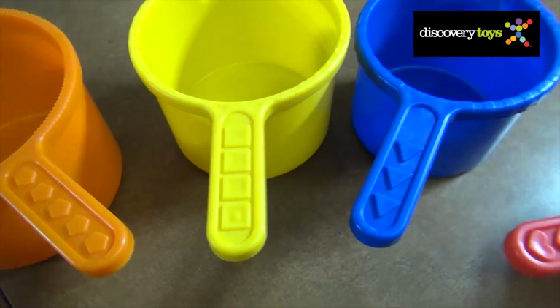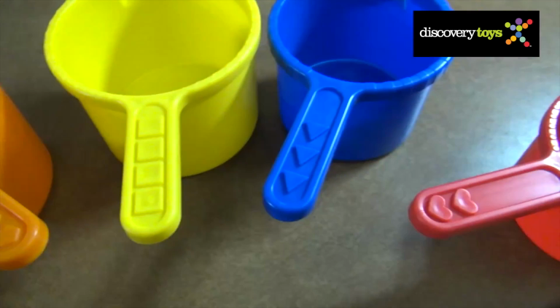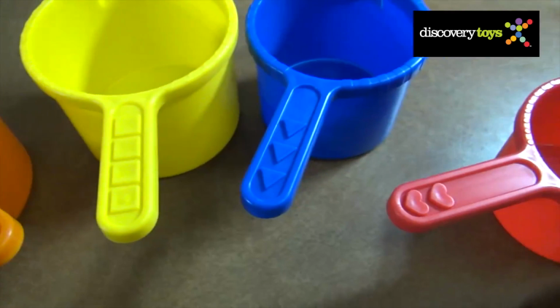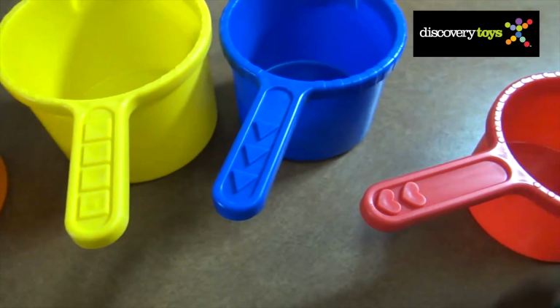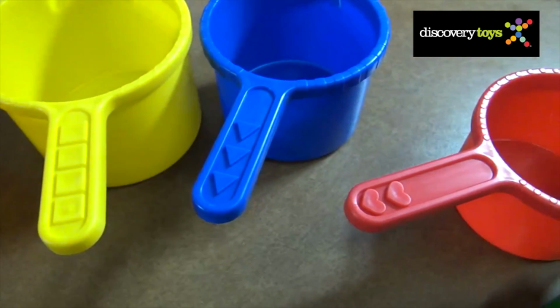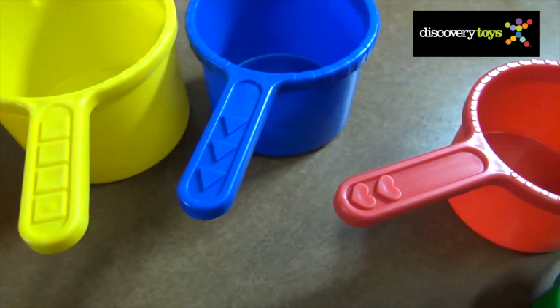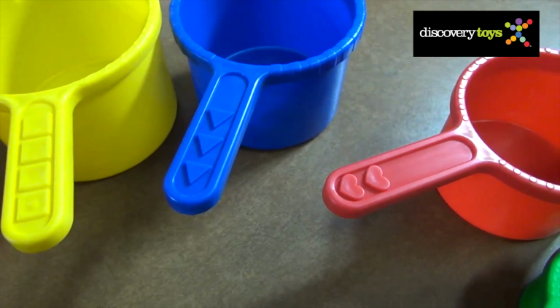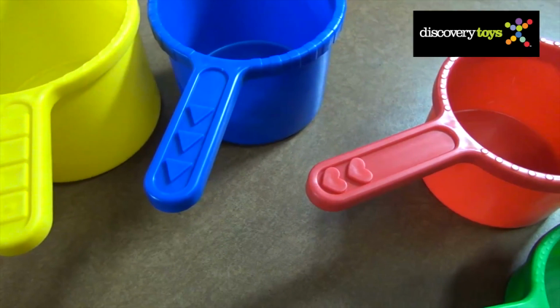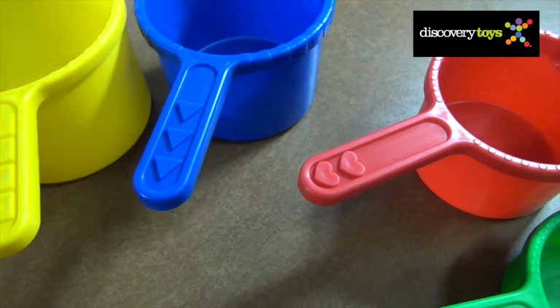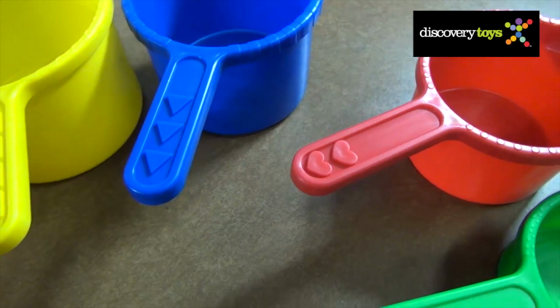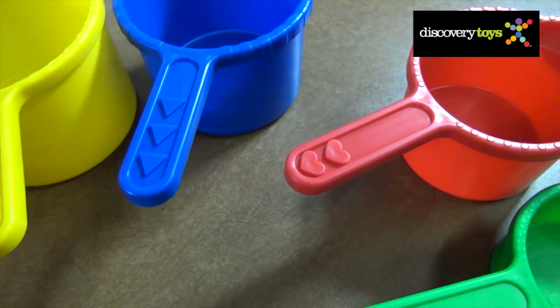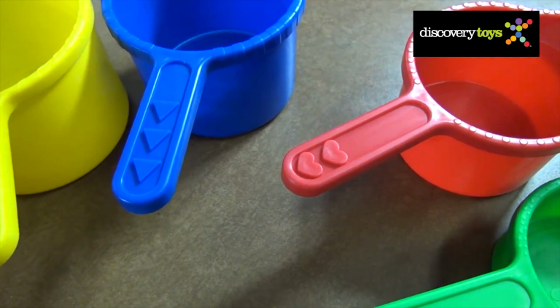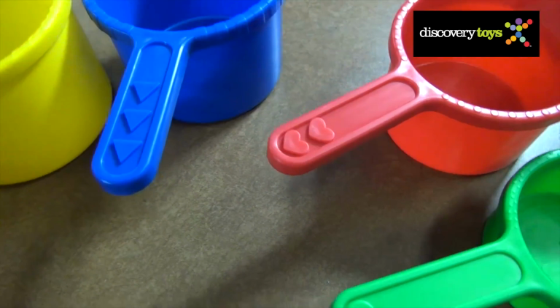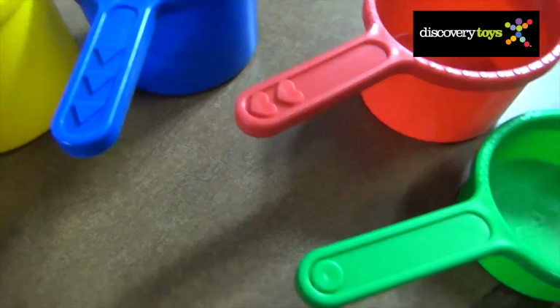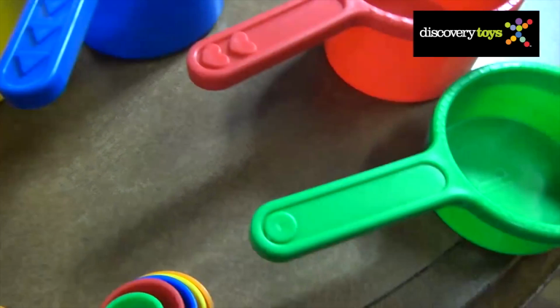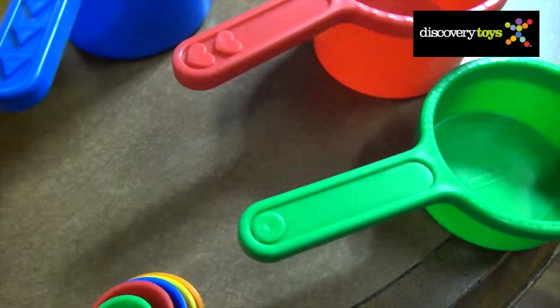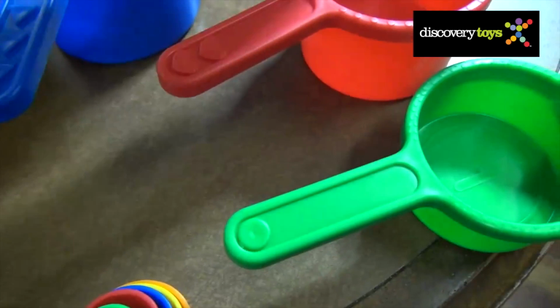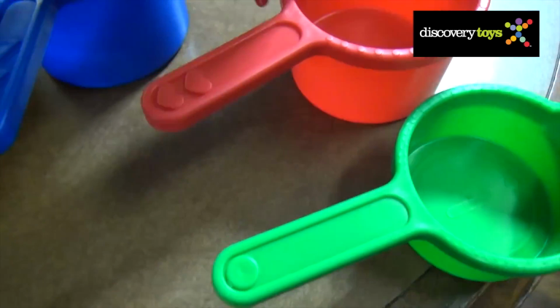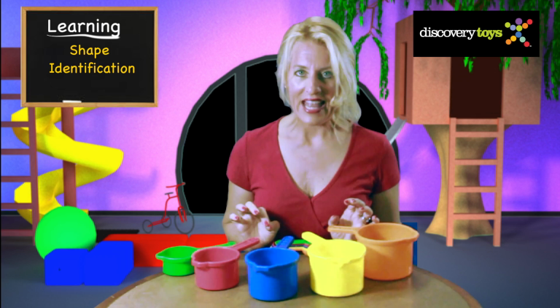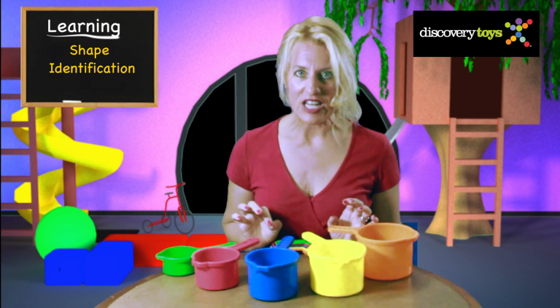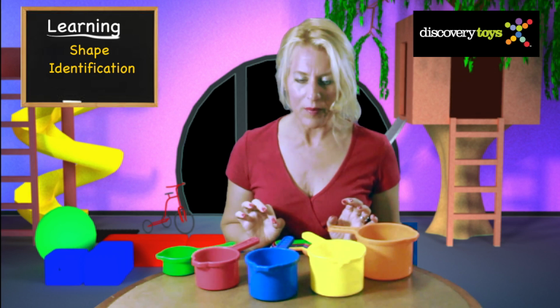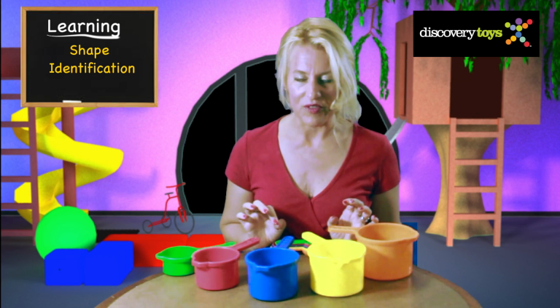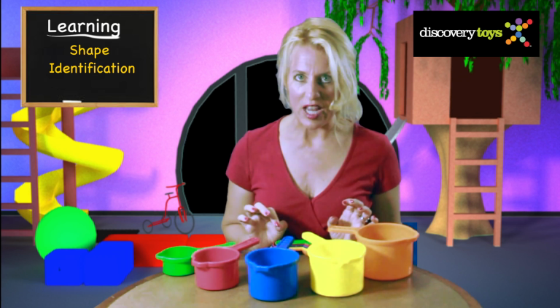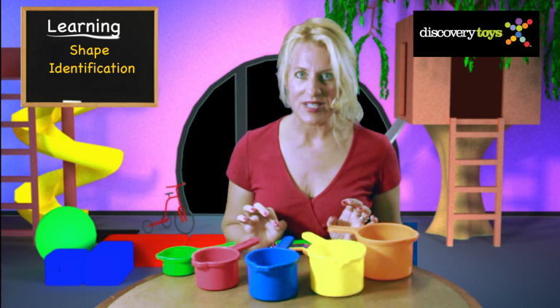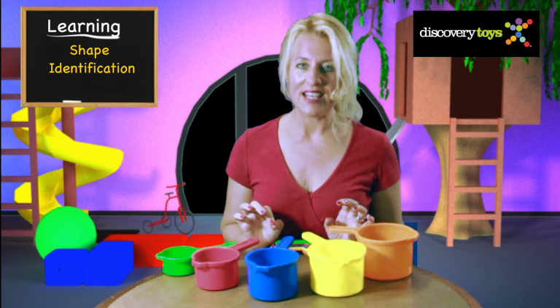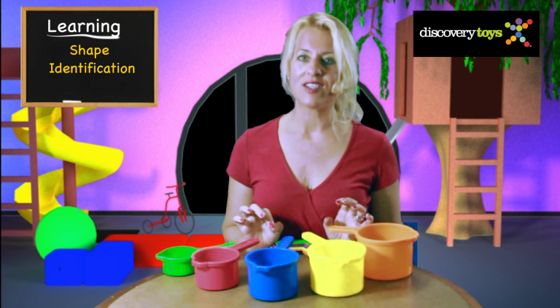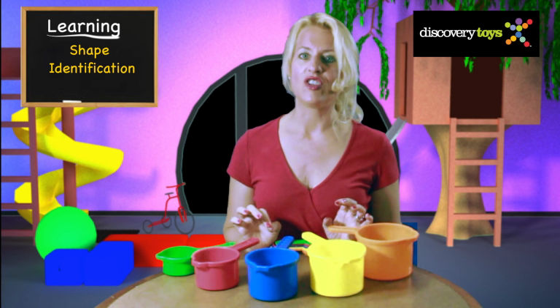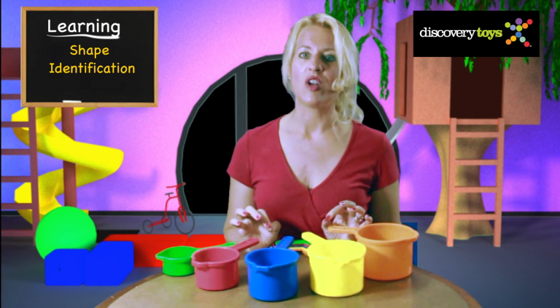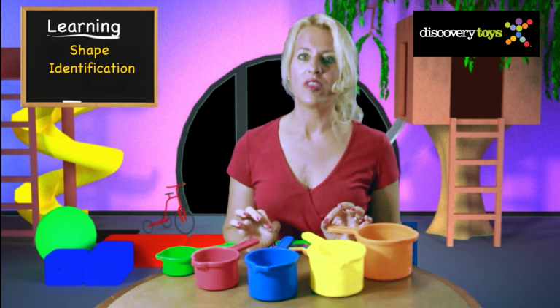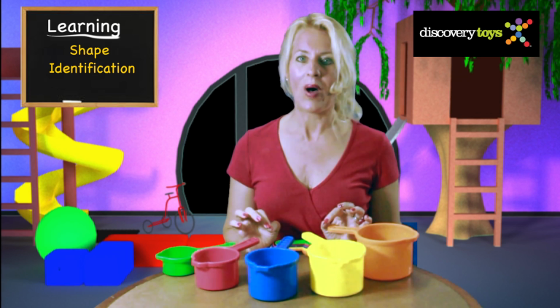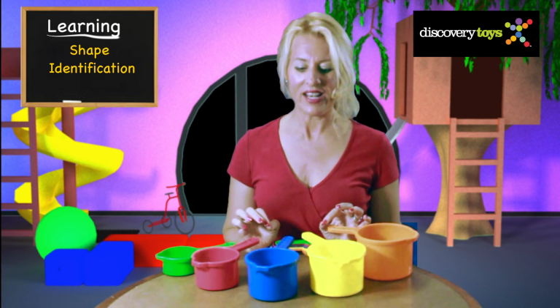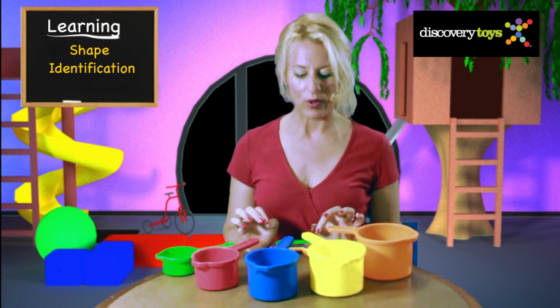Squares, triangles, hearts, and a circle. The number of shapes is associated with the pot number.